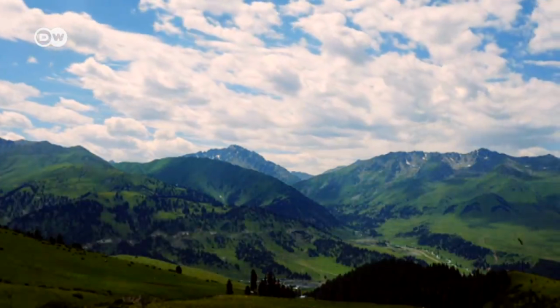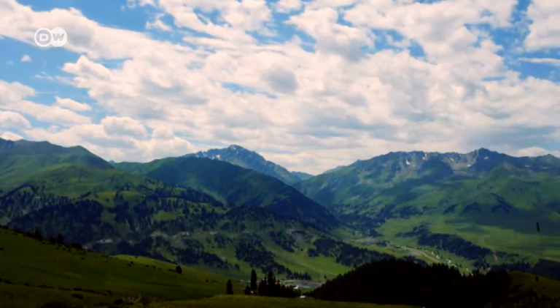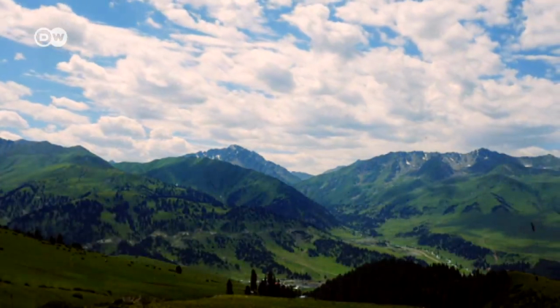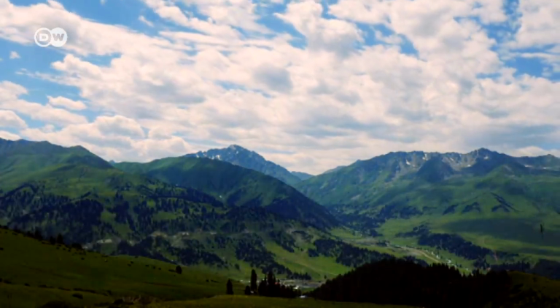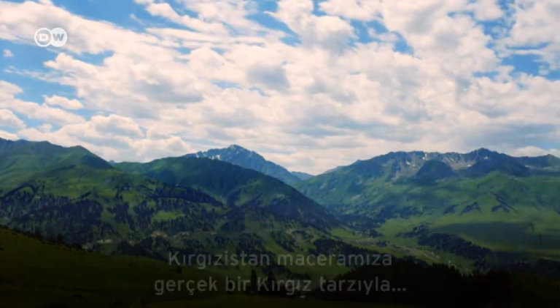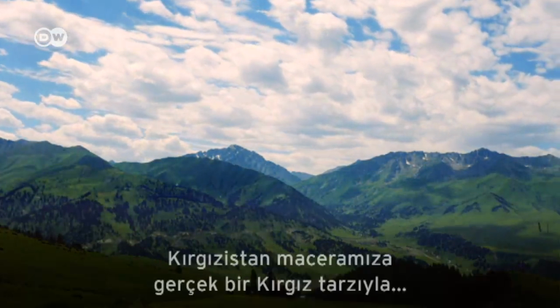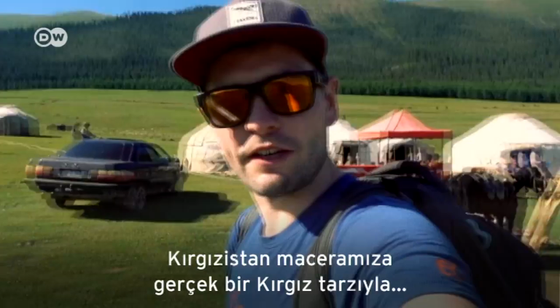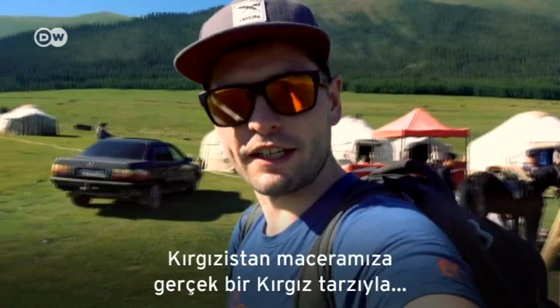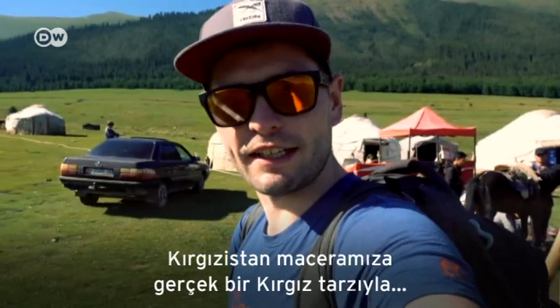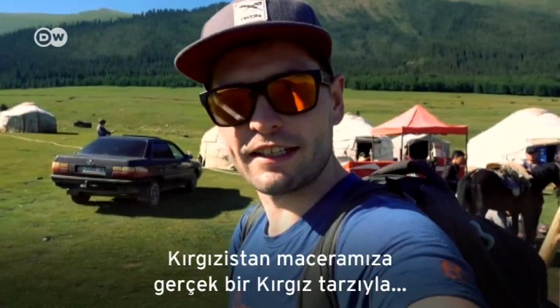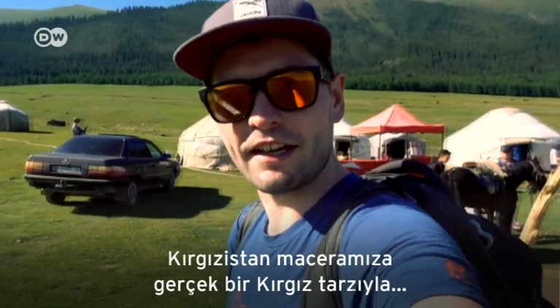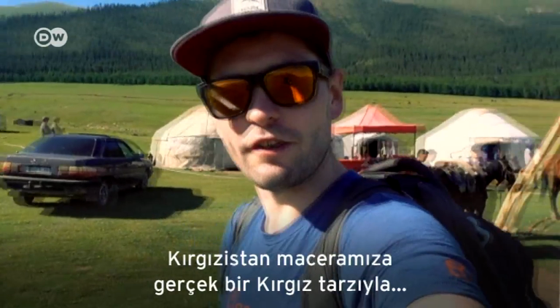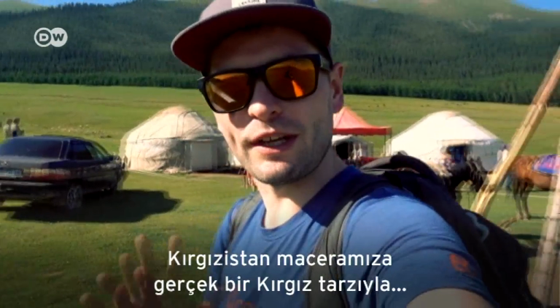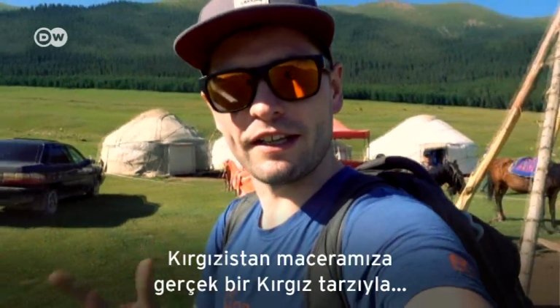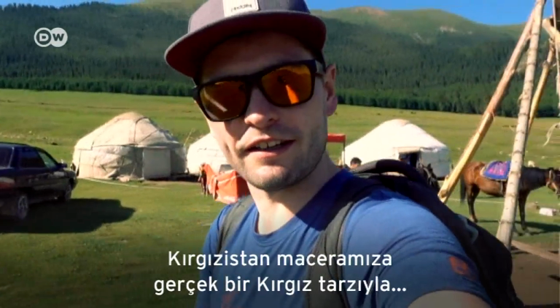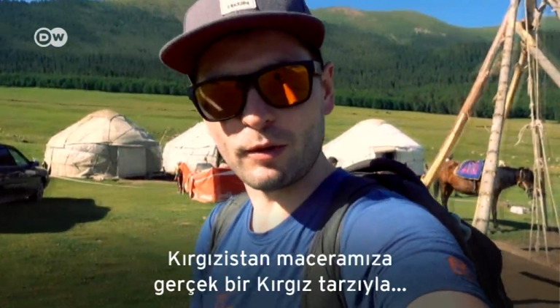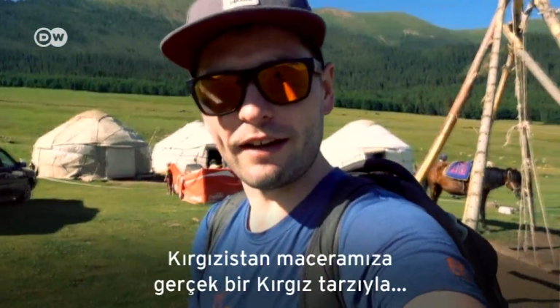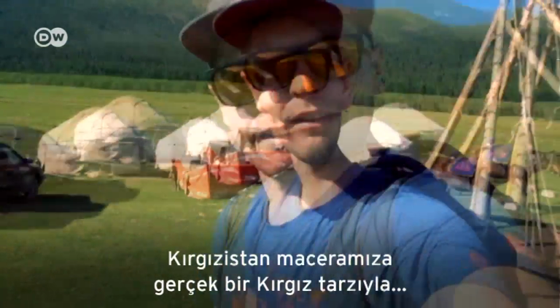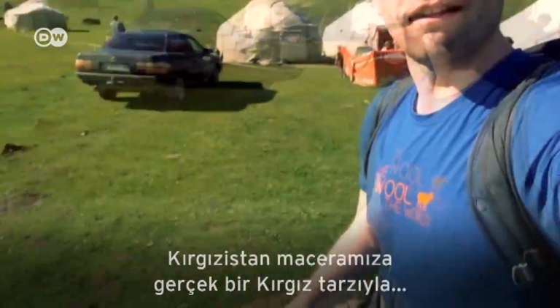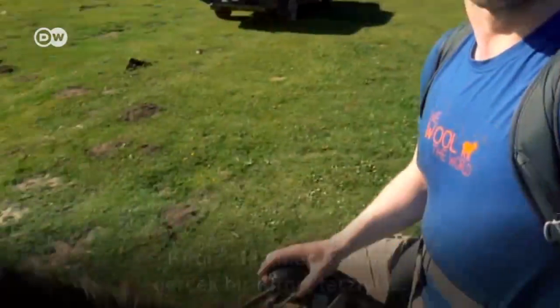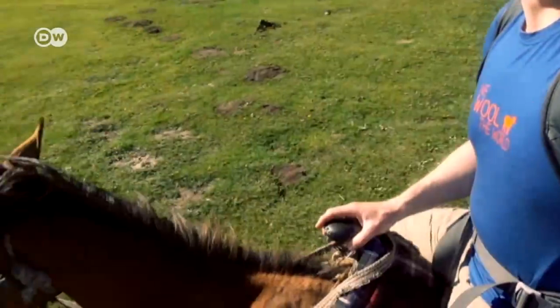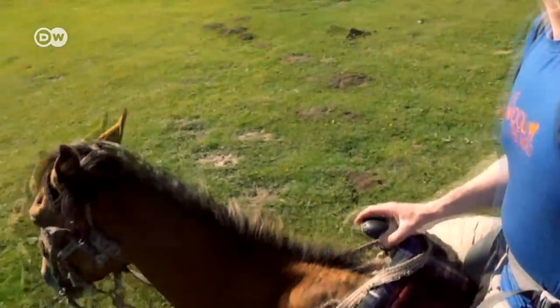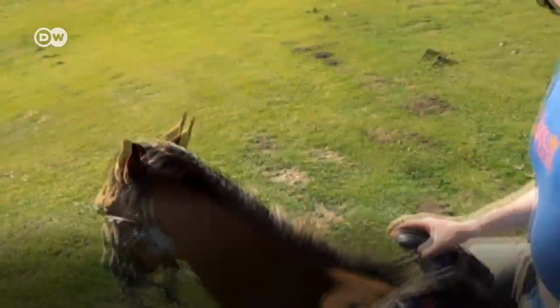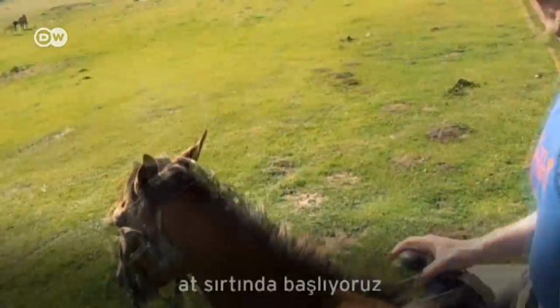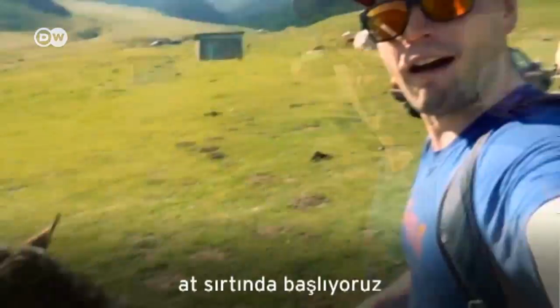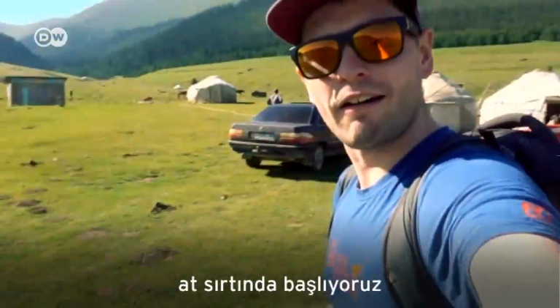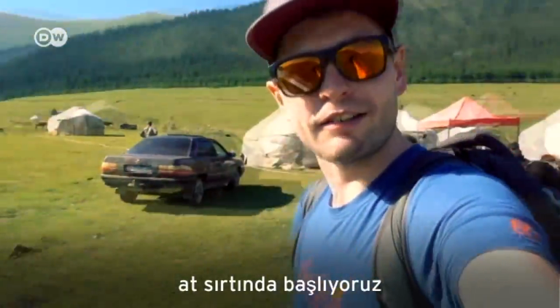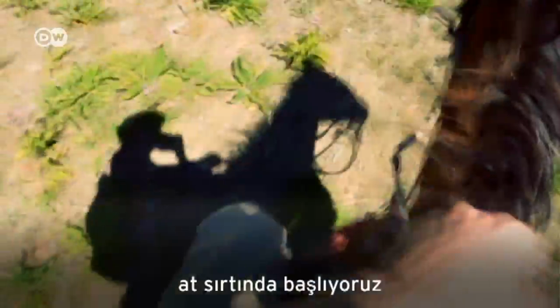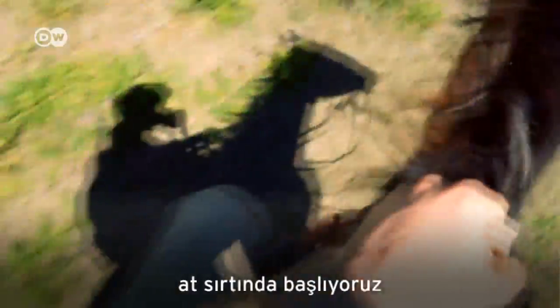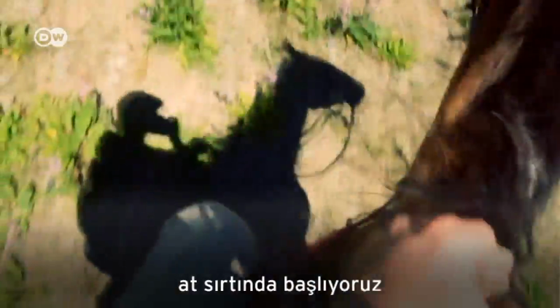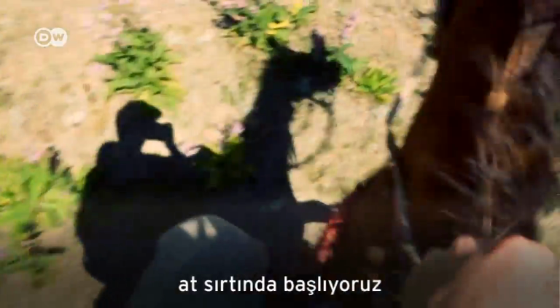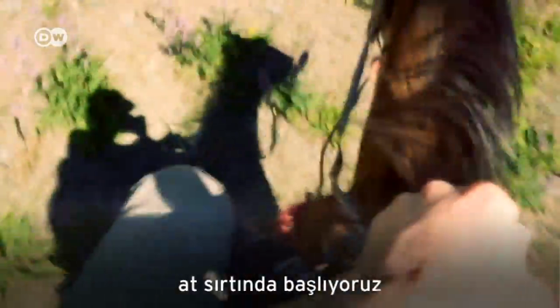We start this outdoor adventure here in Kyrgyzstan in a real Kyrgyz way — on a horse, with a horse track.